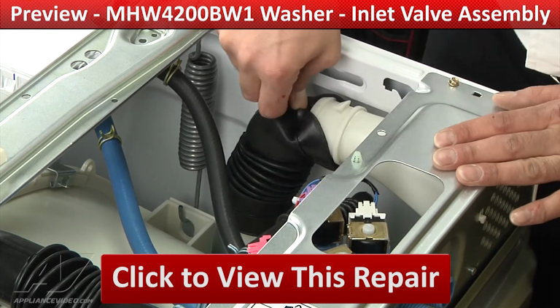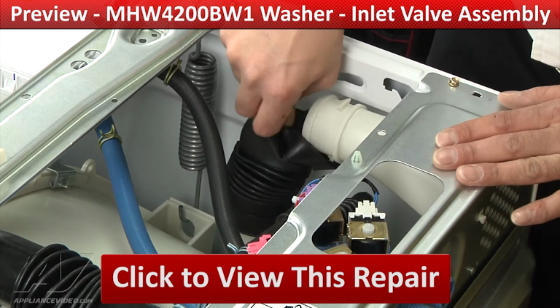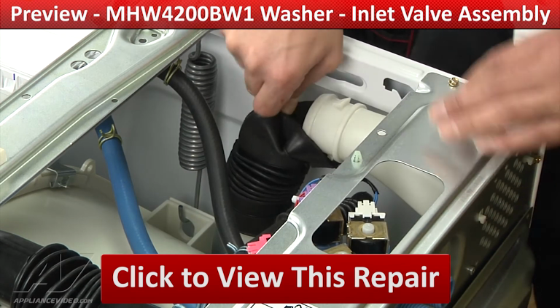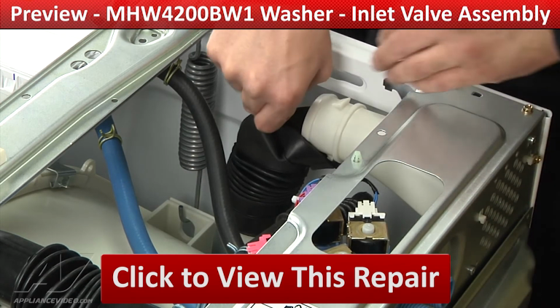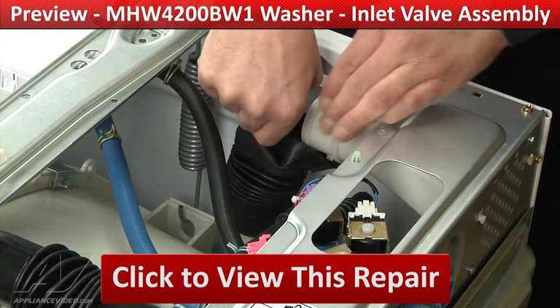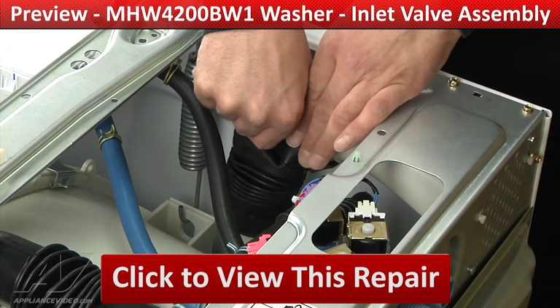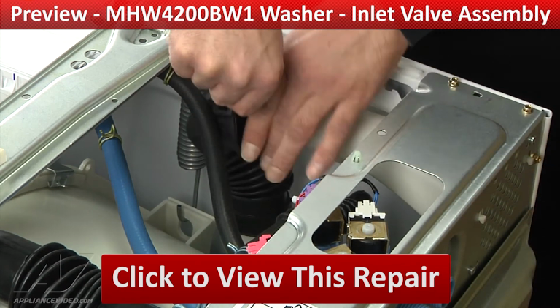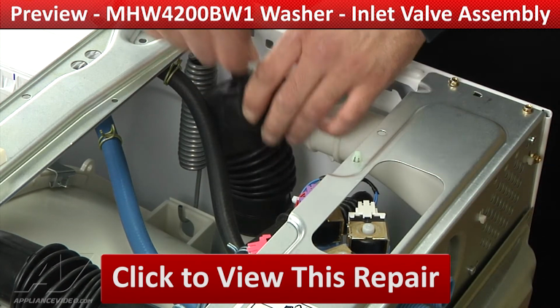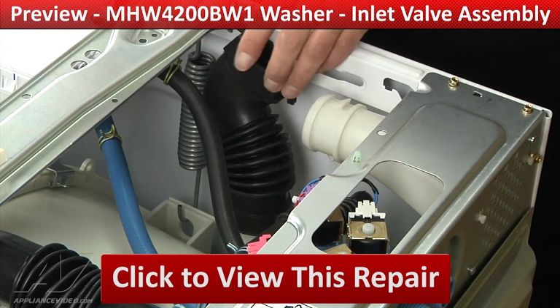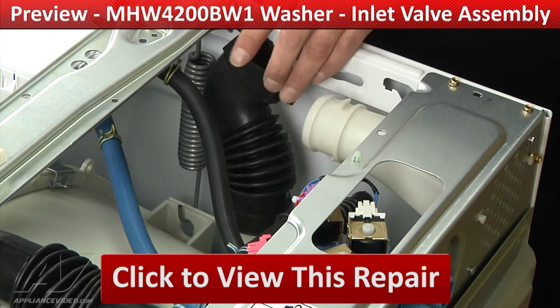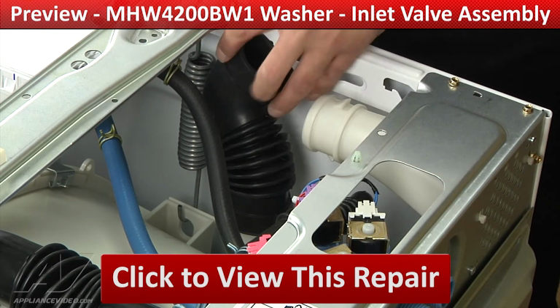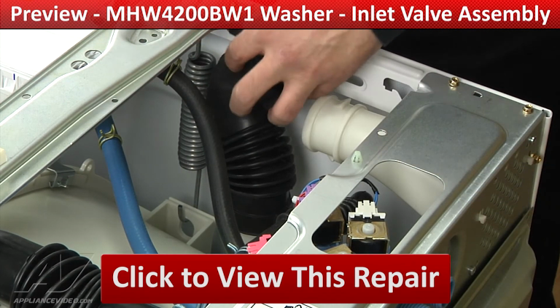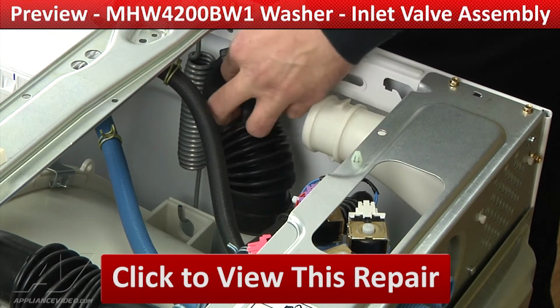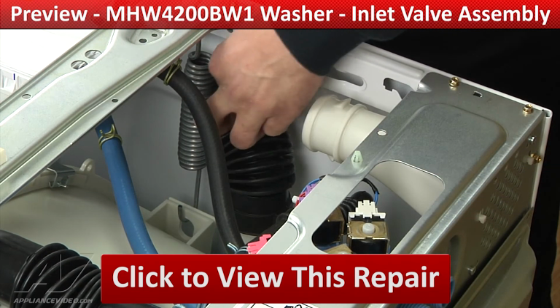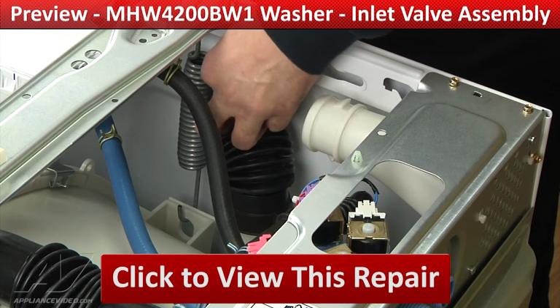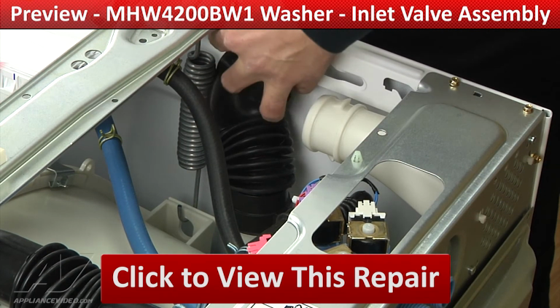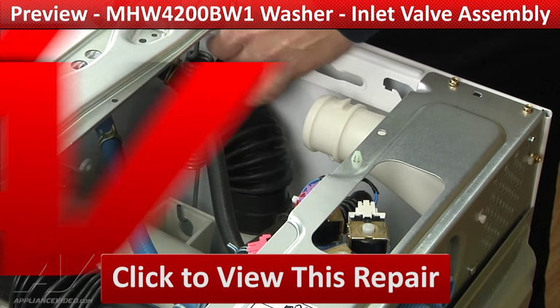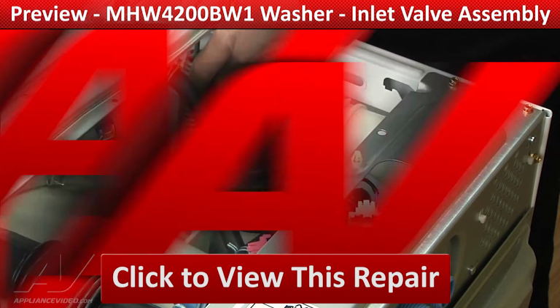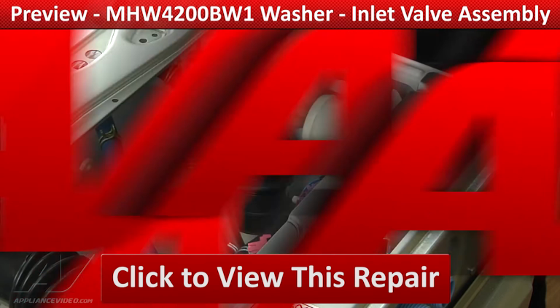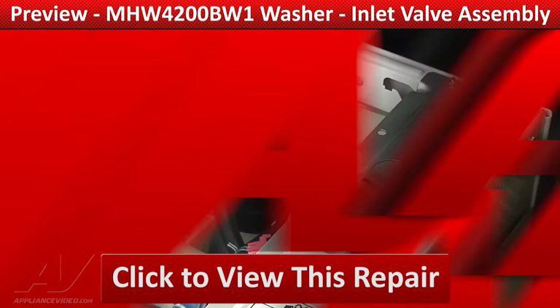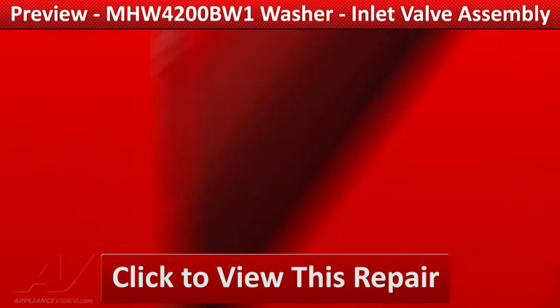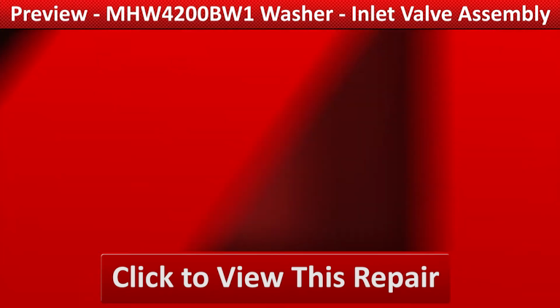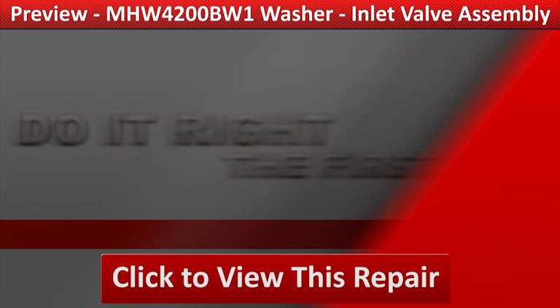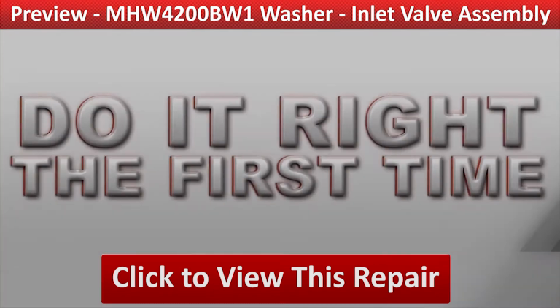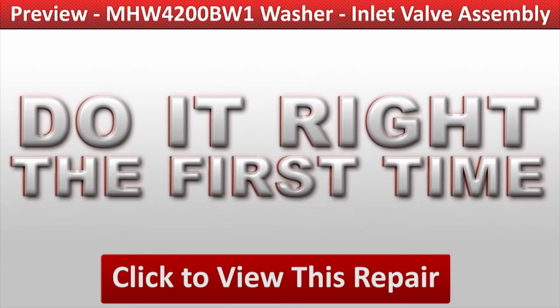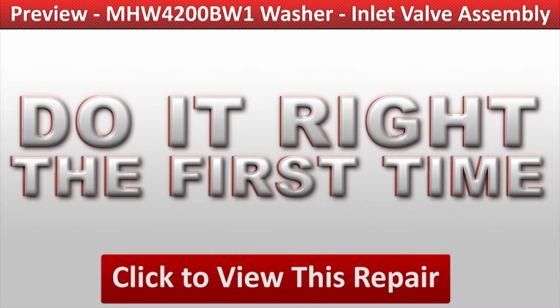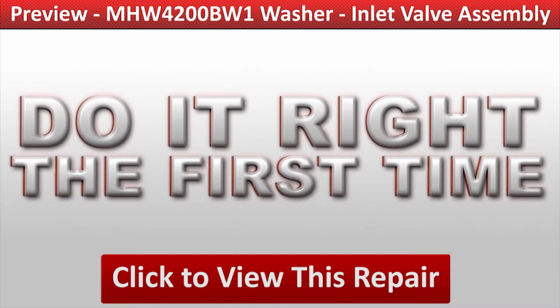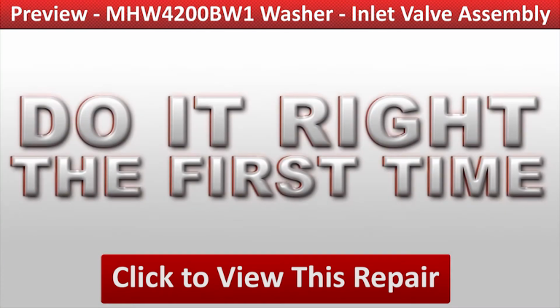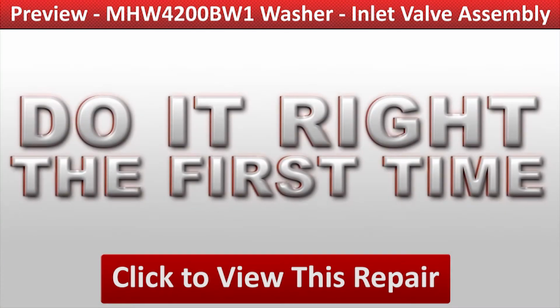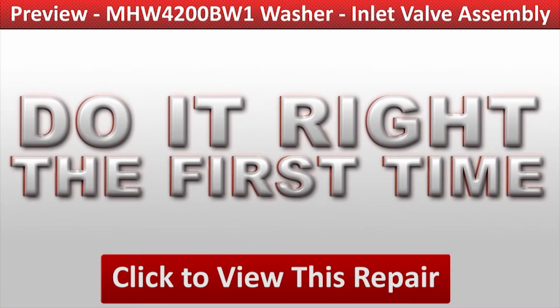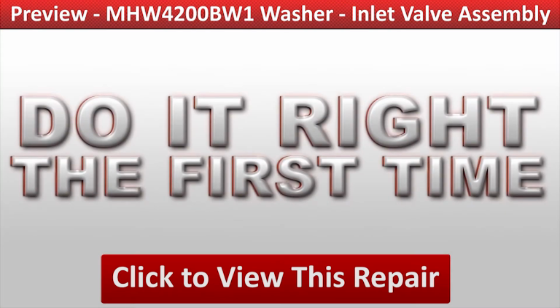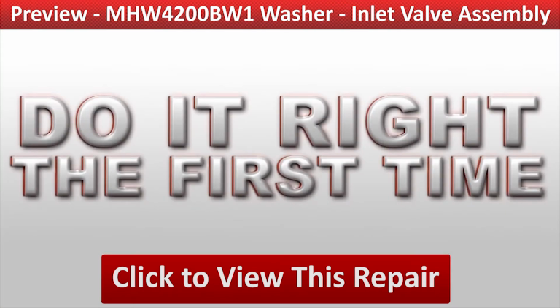Click on the link below to view this repair video and let us help you do it right the first time.